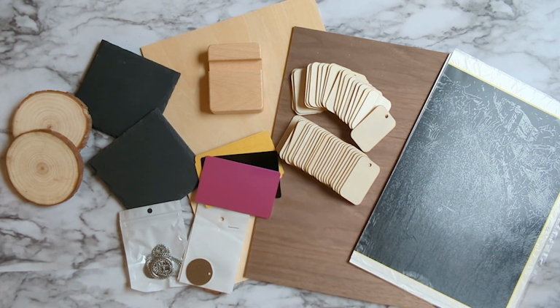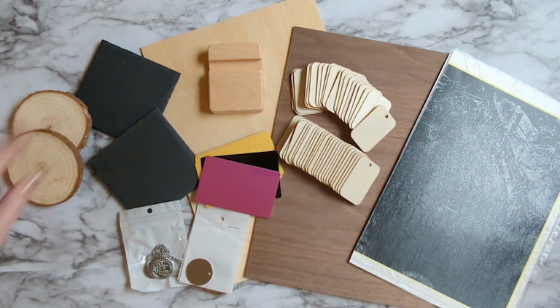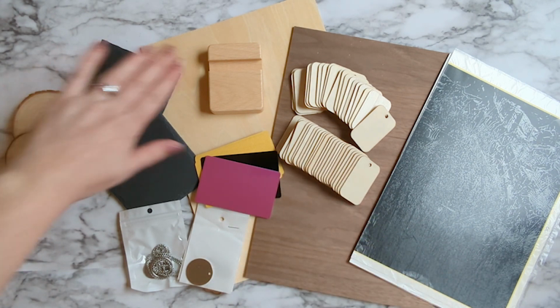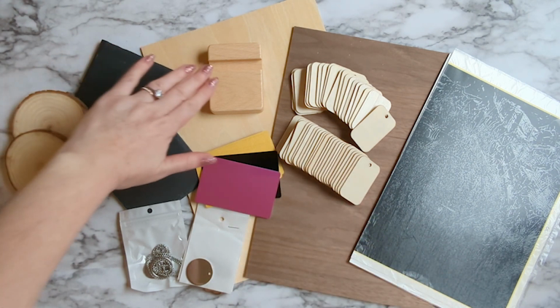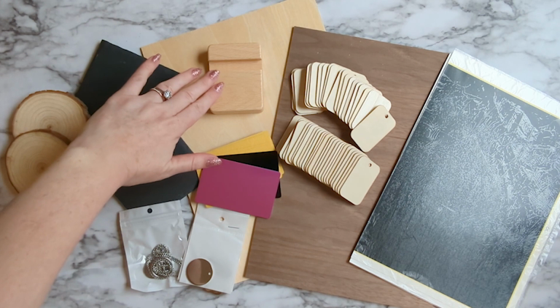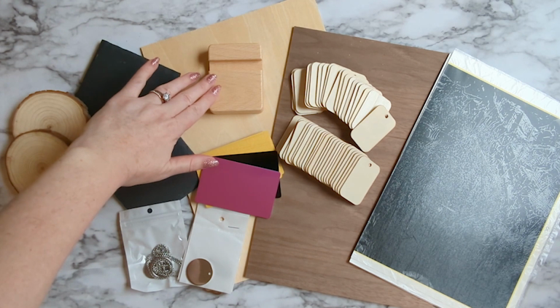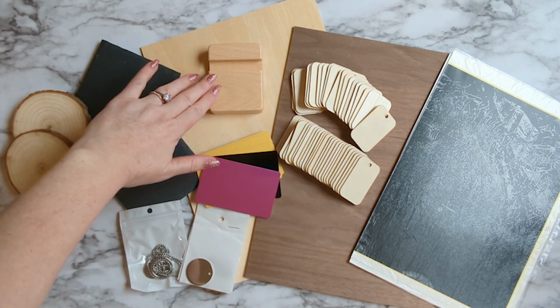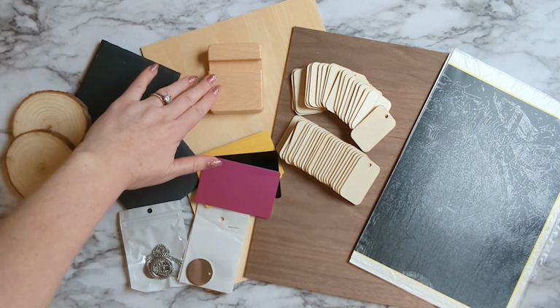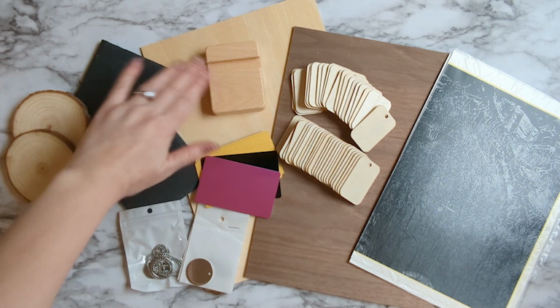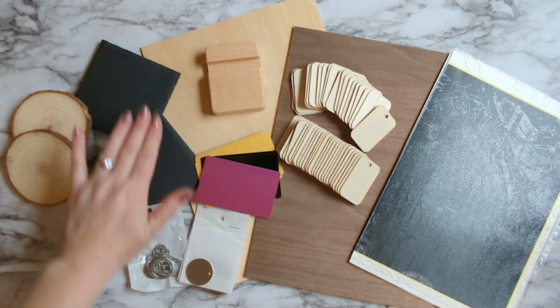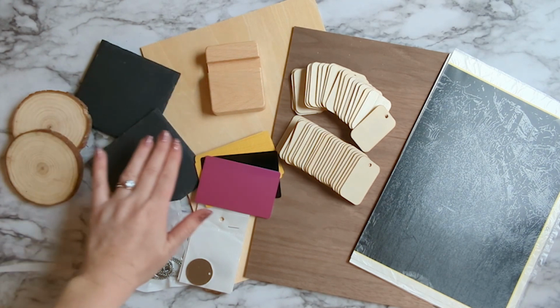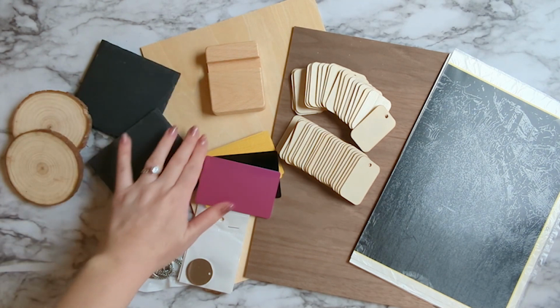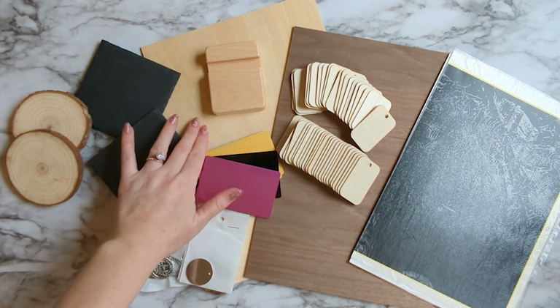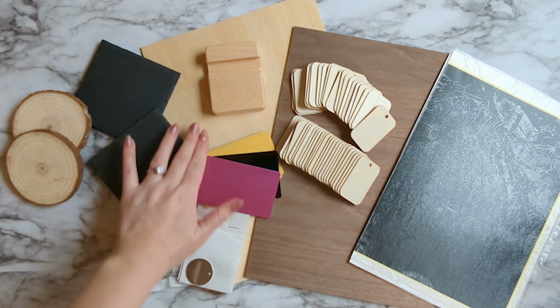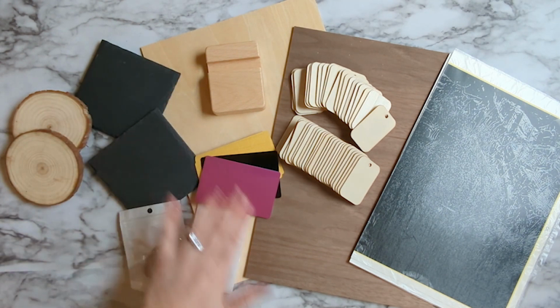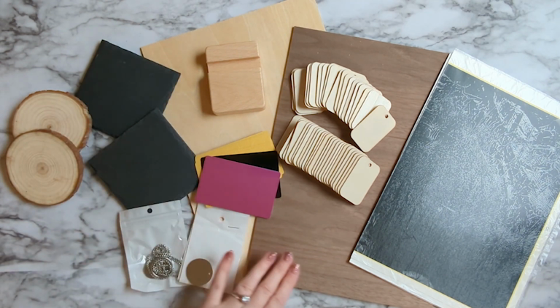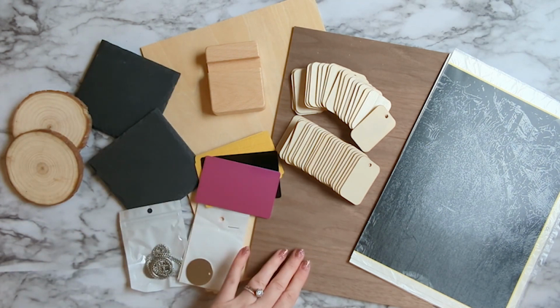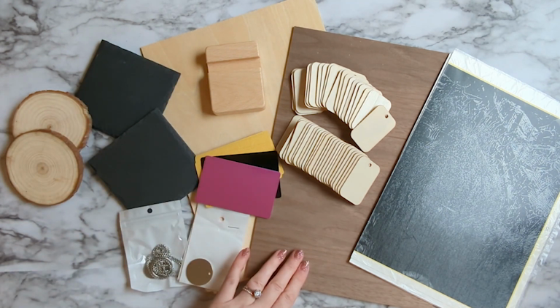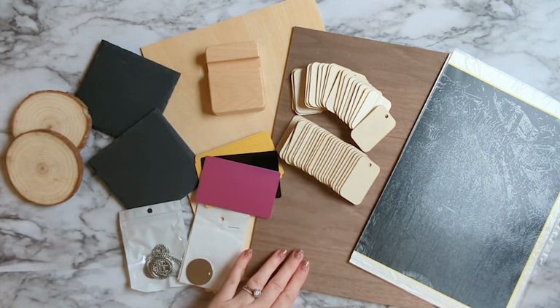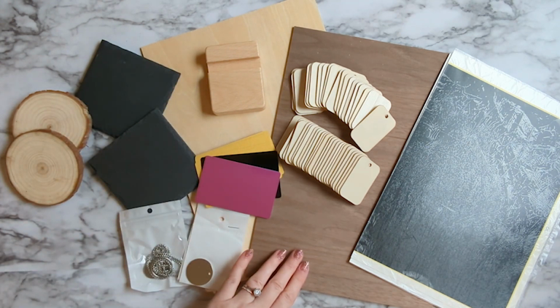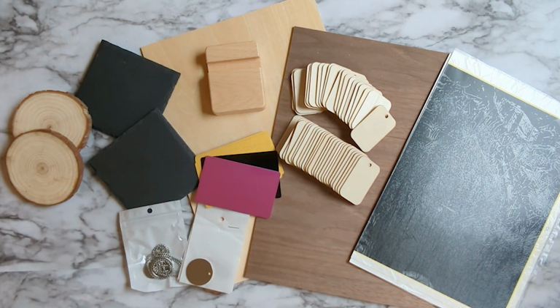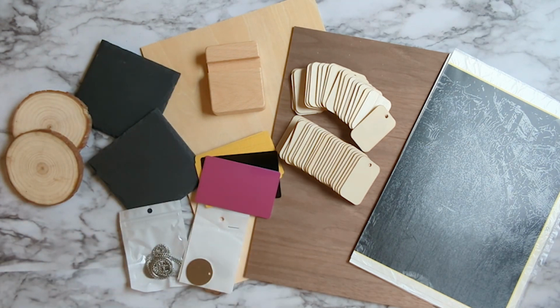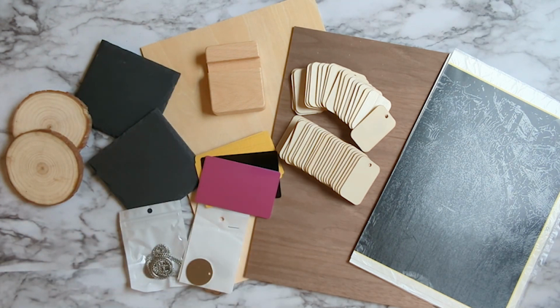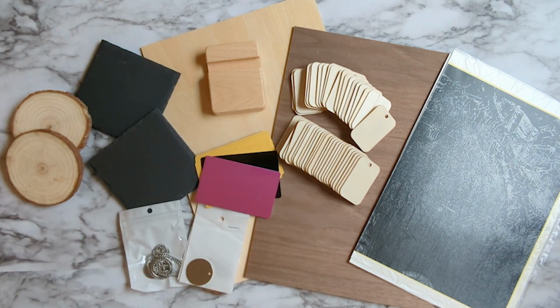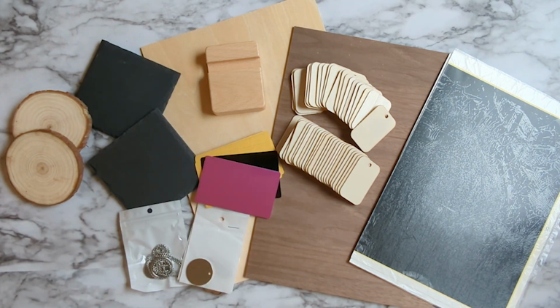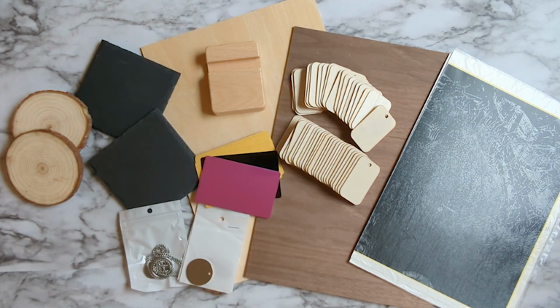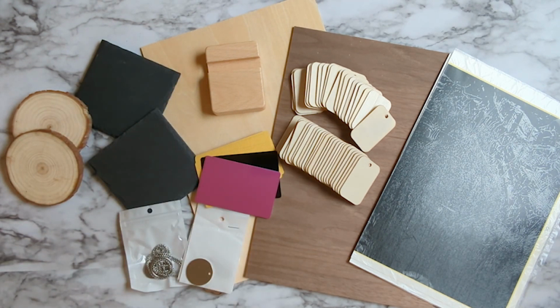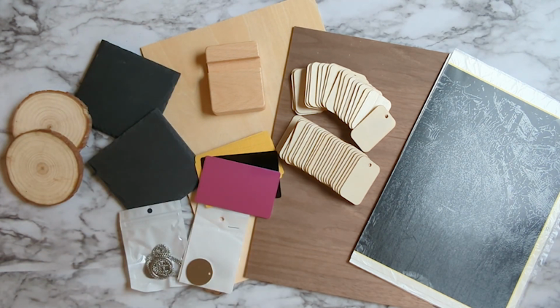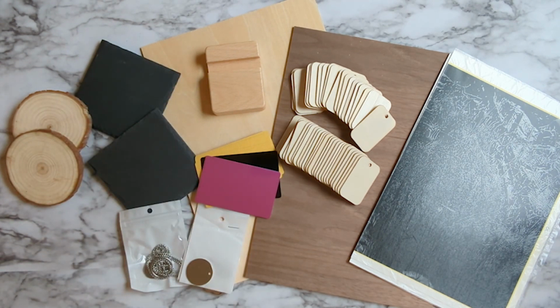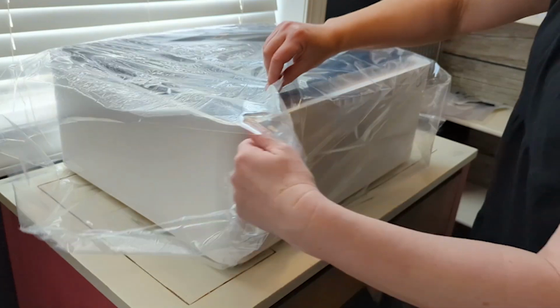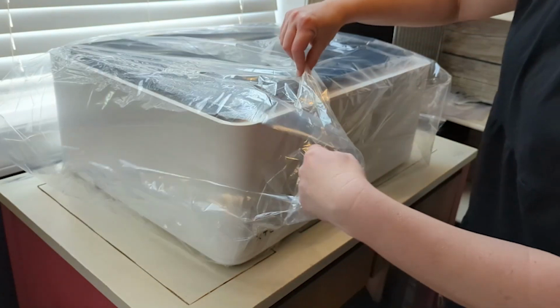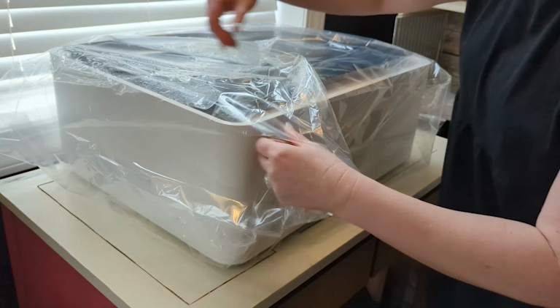A bunch of wooden tags, a phone holder, and then a couple of pieces of wood also. So lots of stuff to practice with.